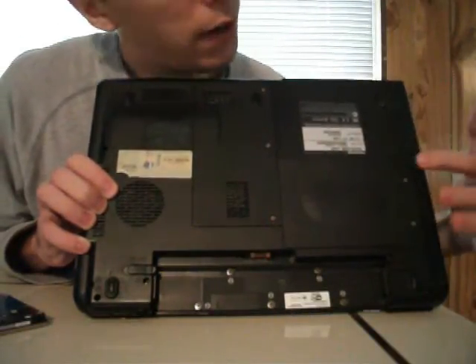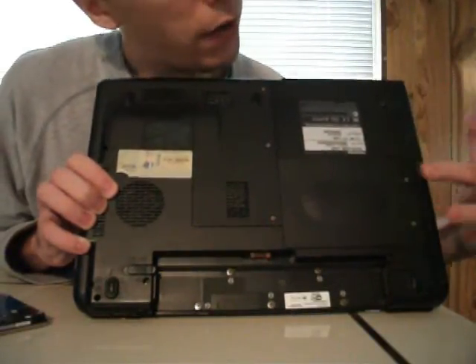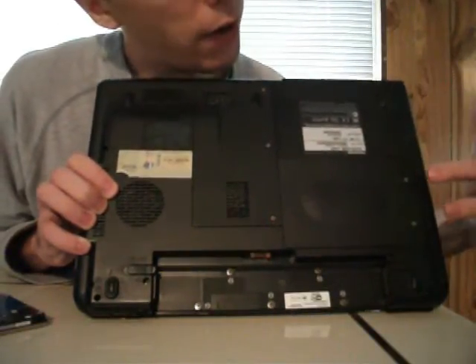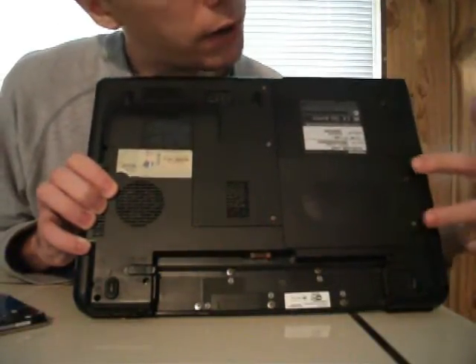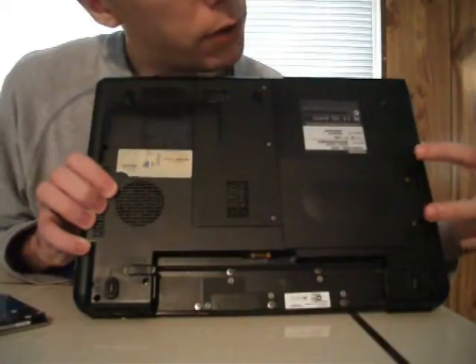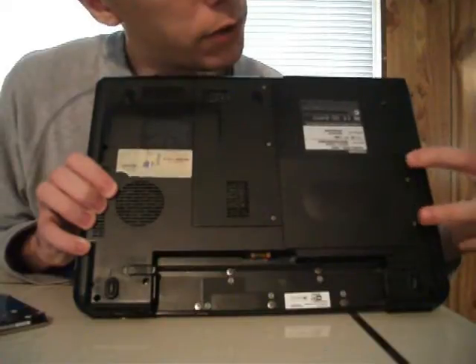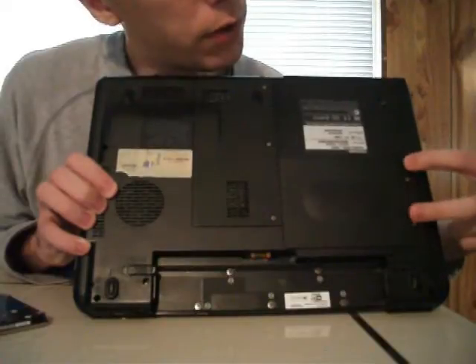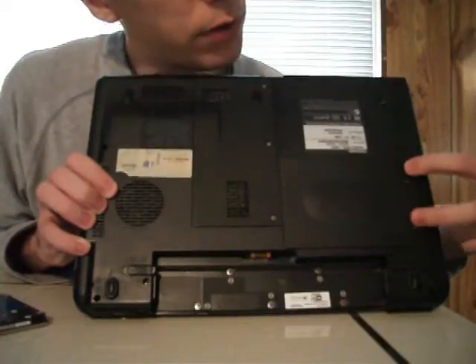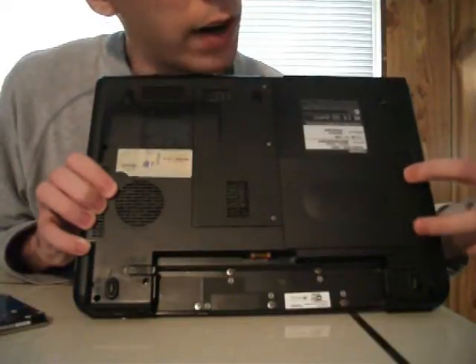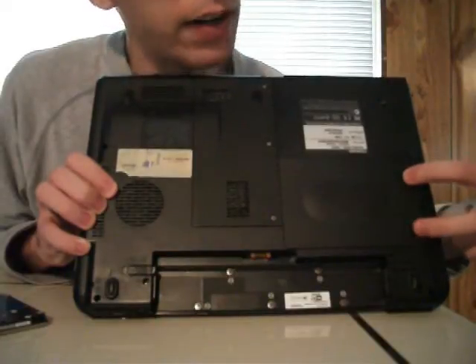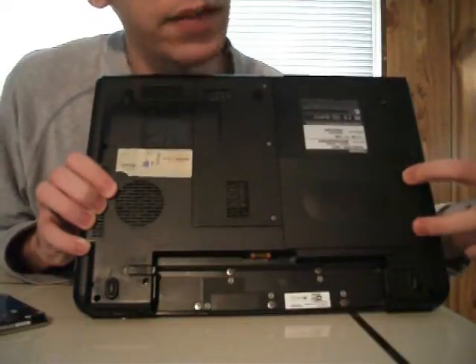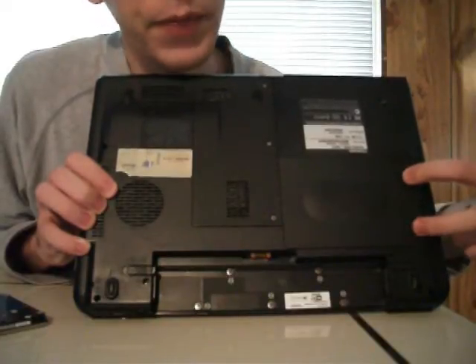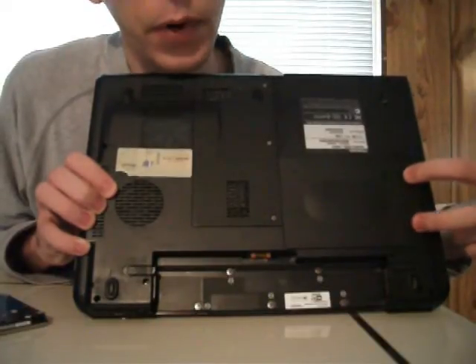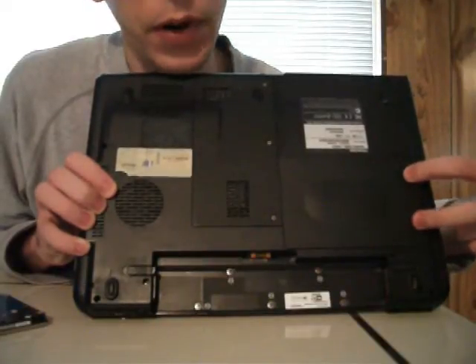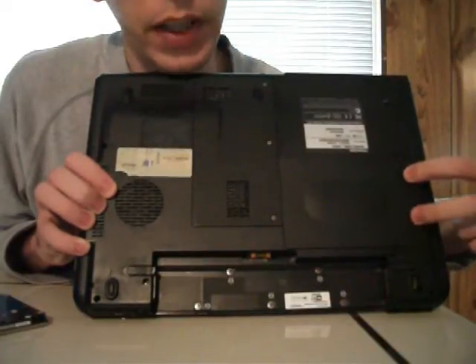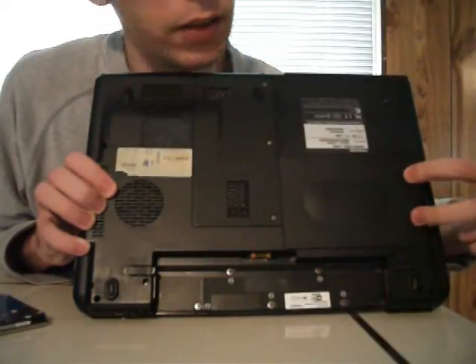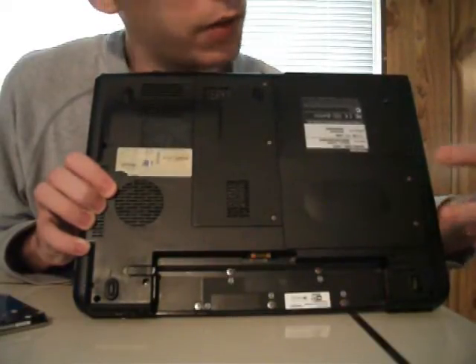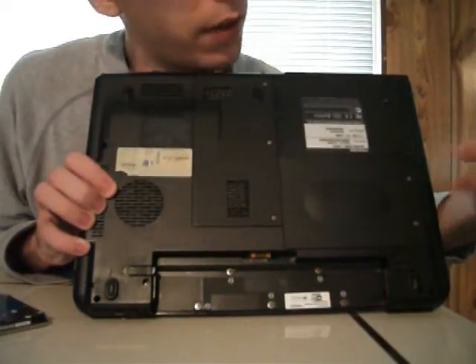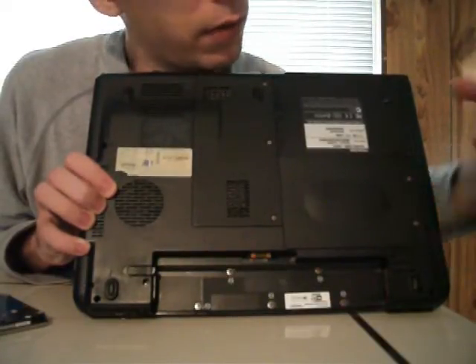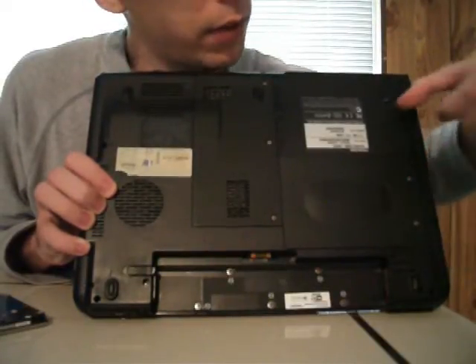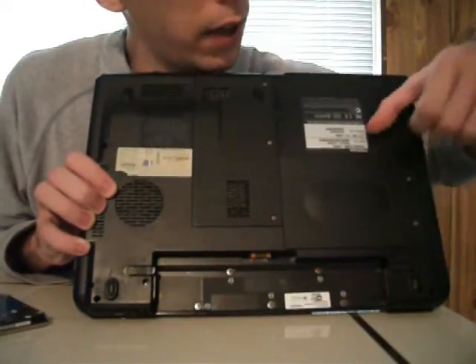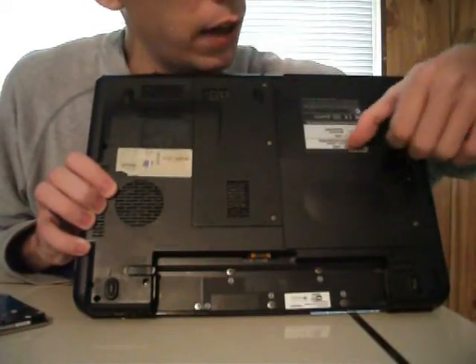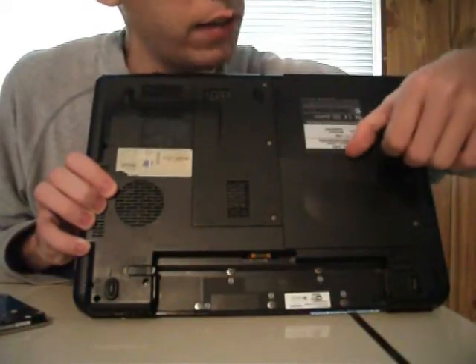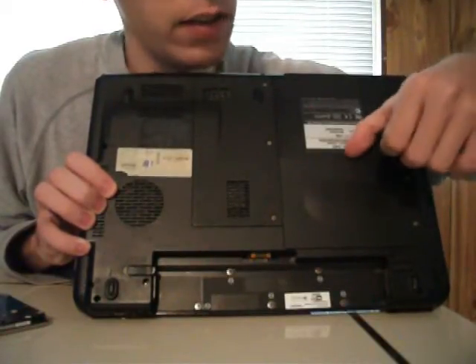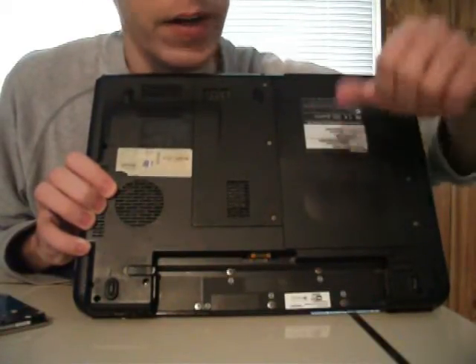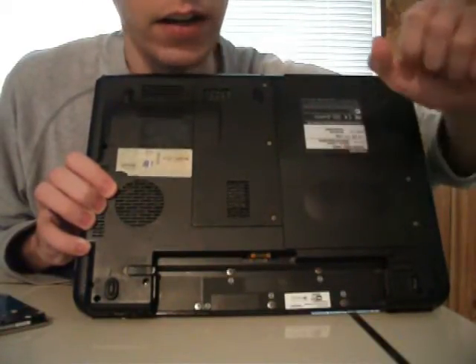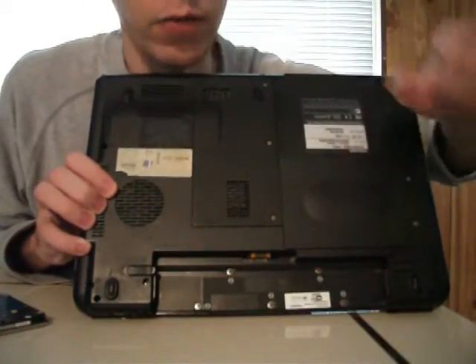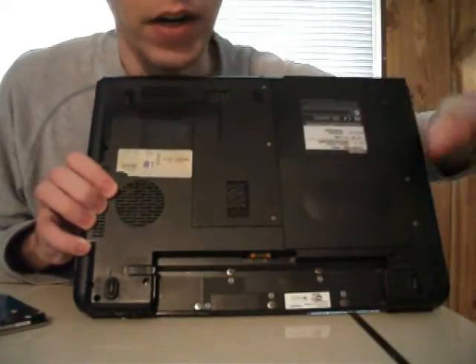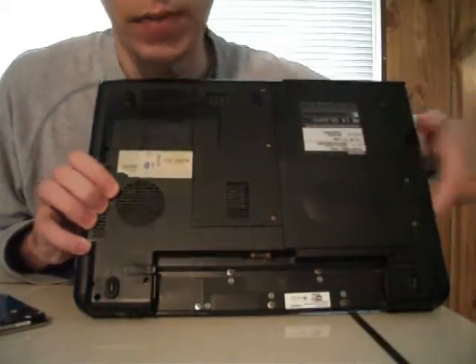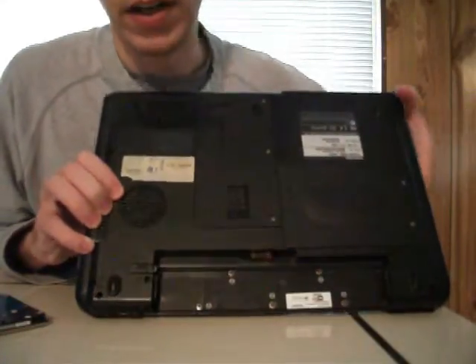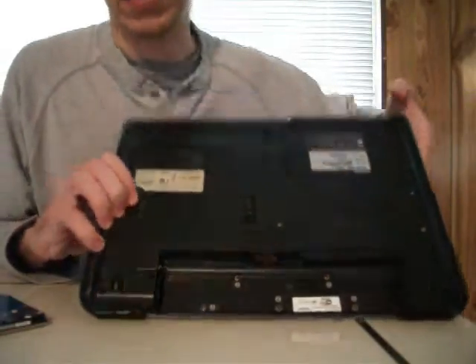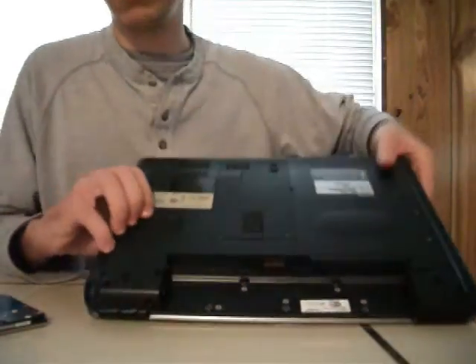There are two screws right here. We're going to loosen those, and then the panel will pop right out.